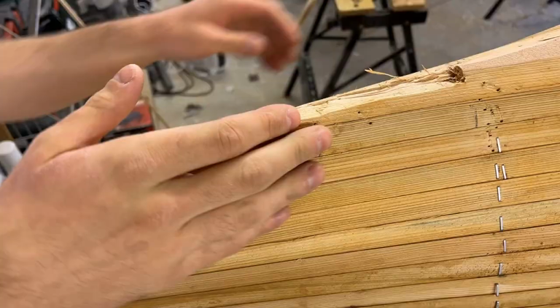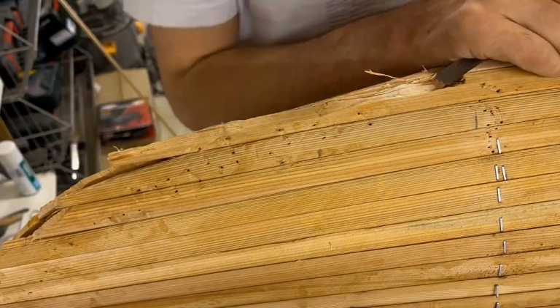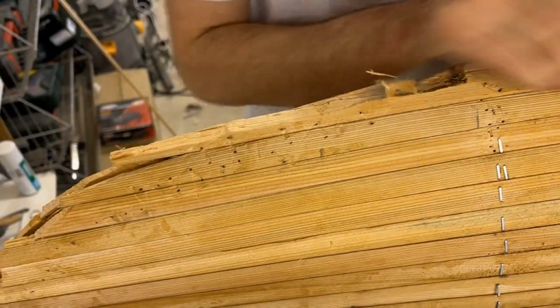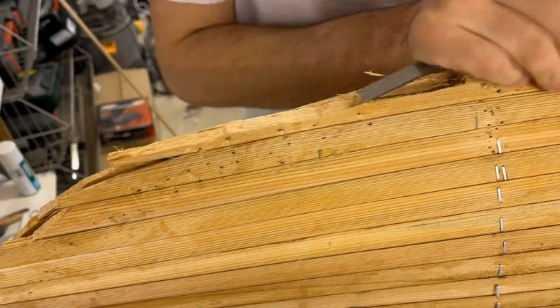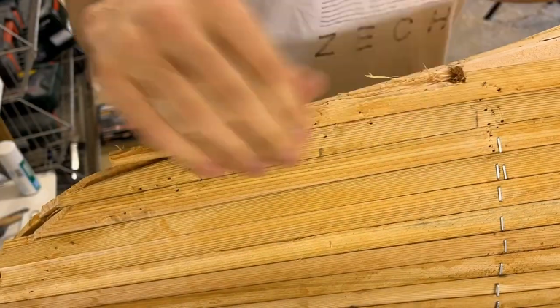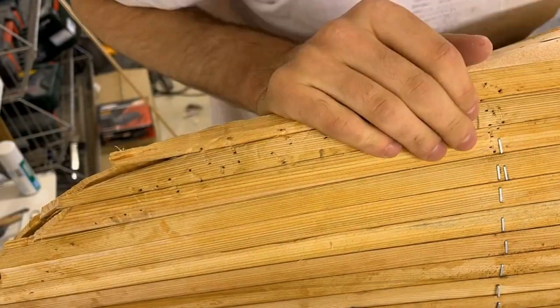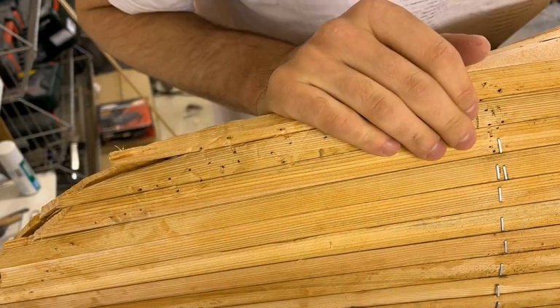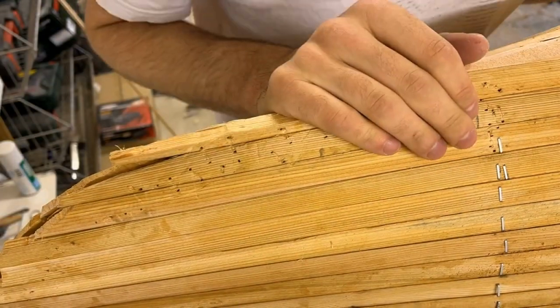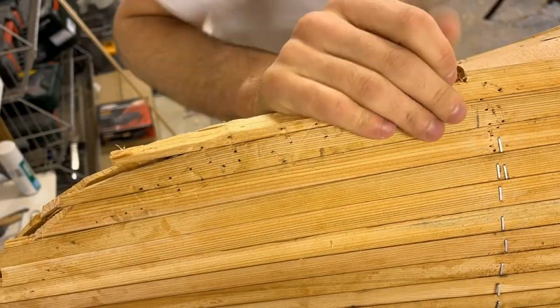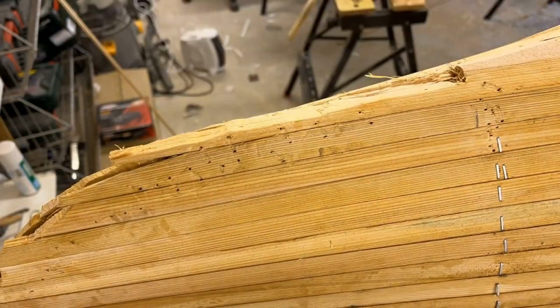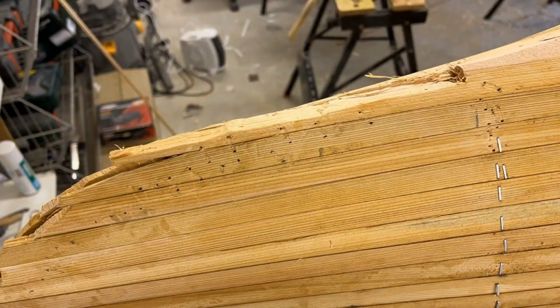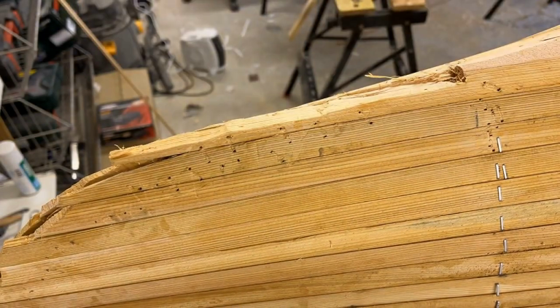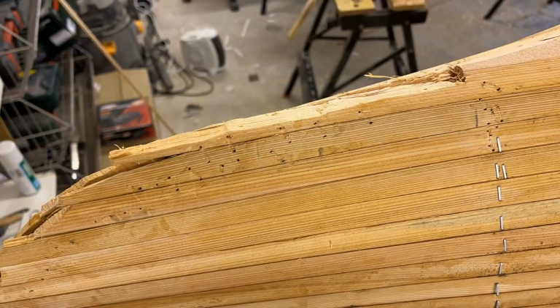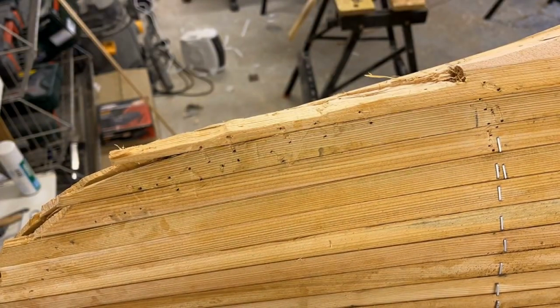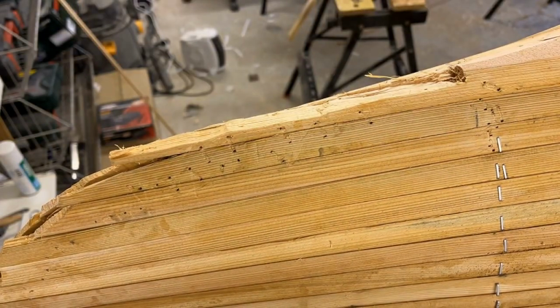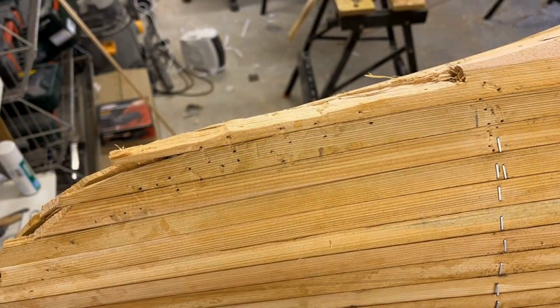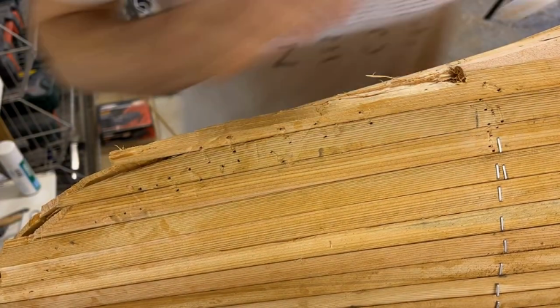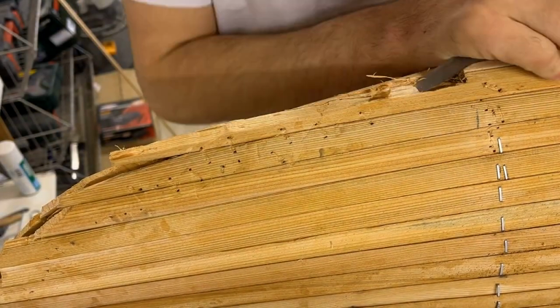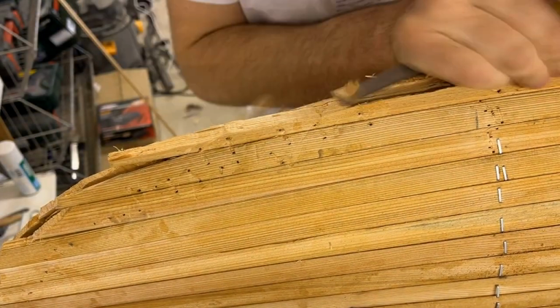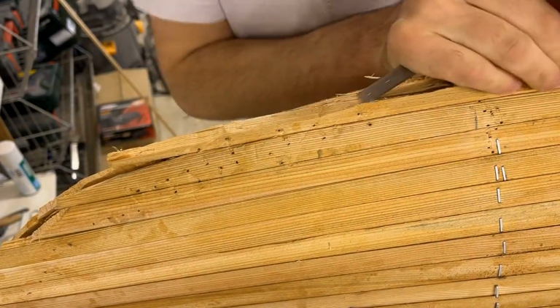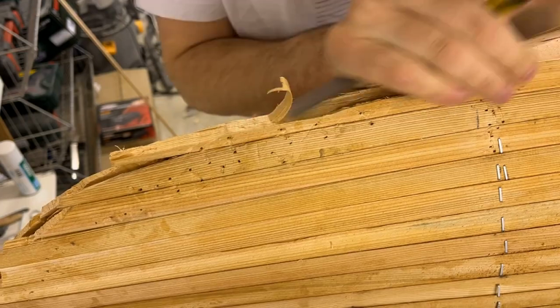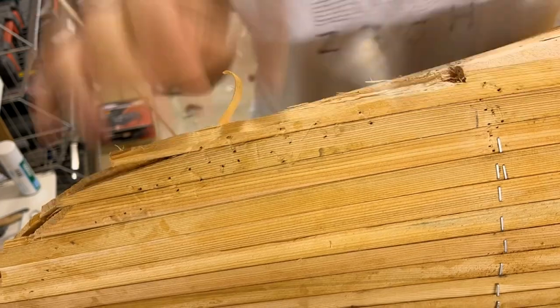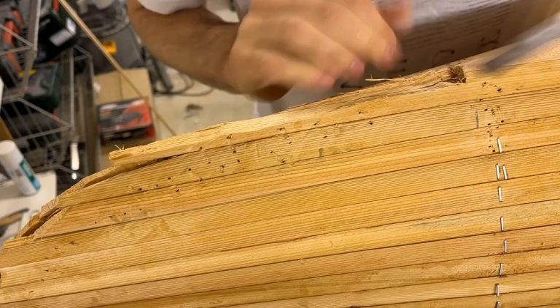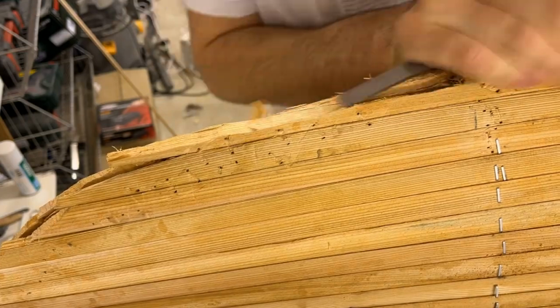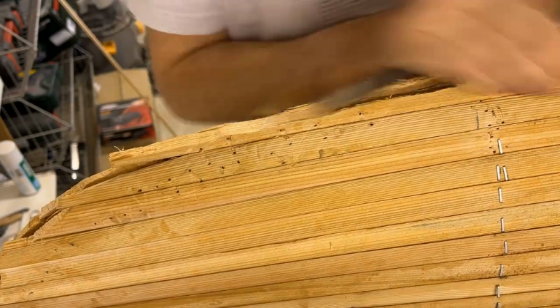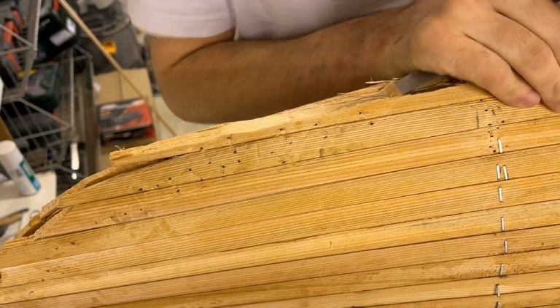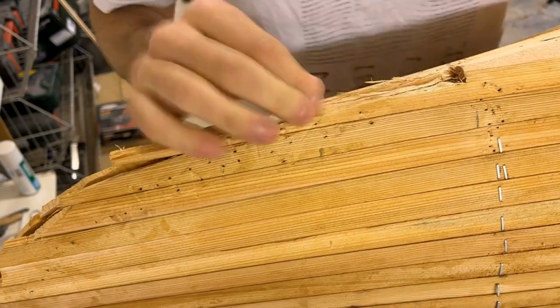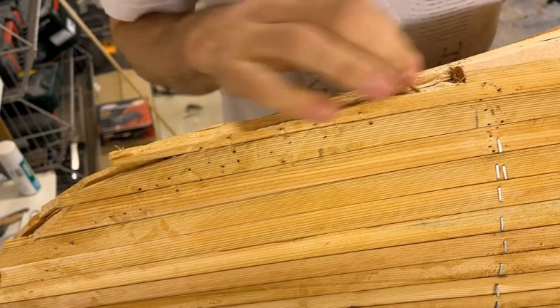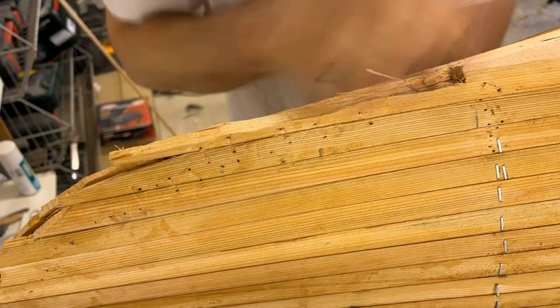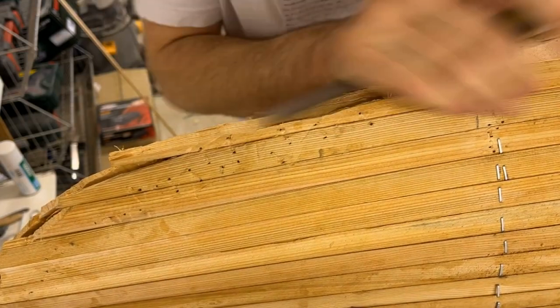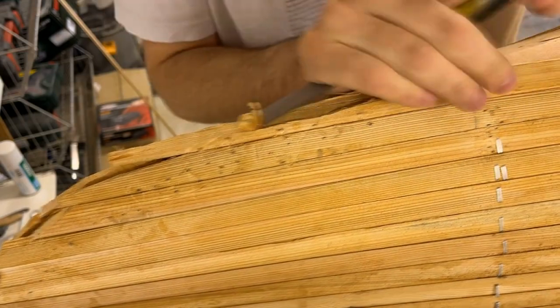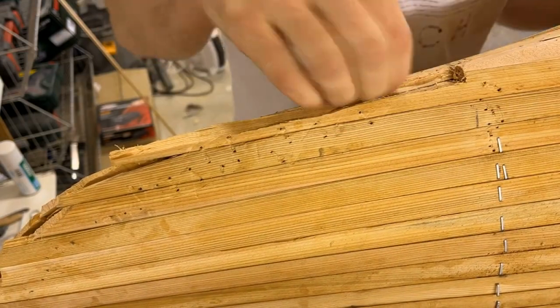Once all the strips are in place, the ends of the canoe are tidied up in order to make space for the outer stem.